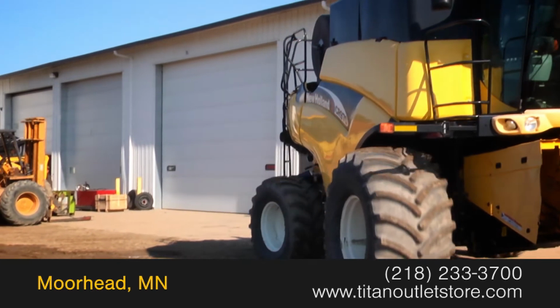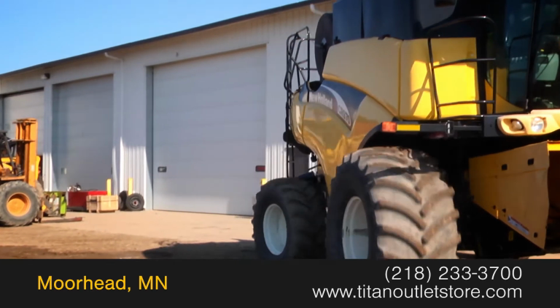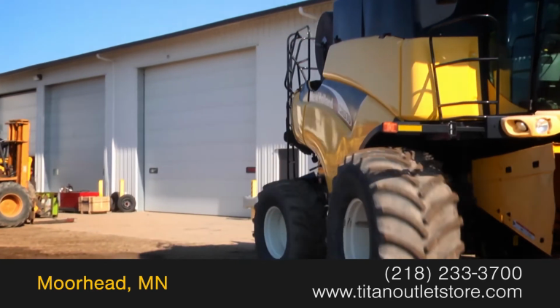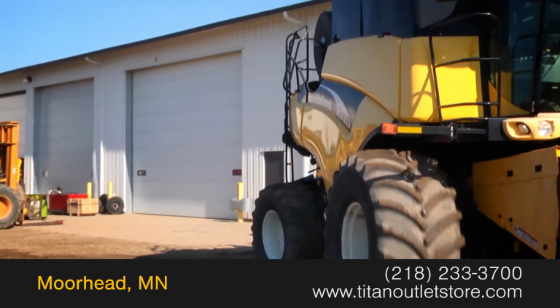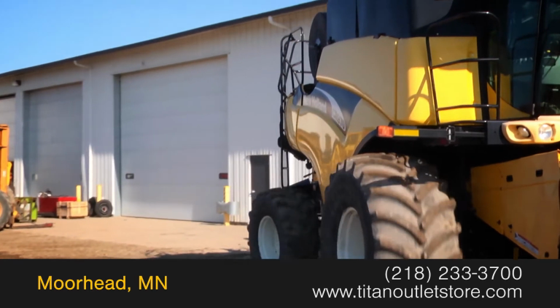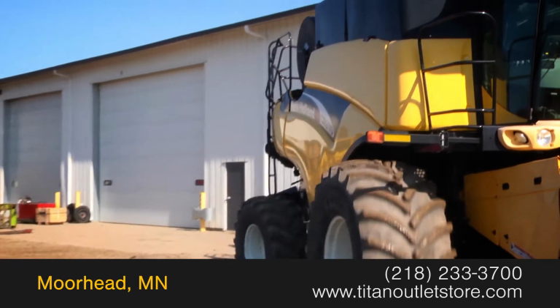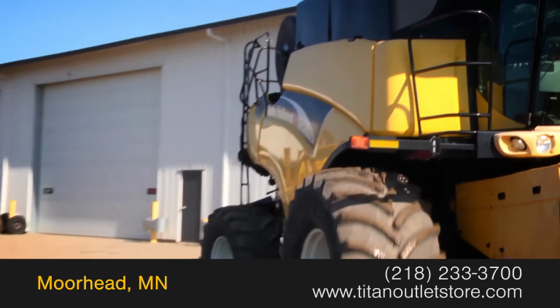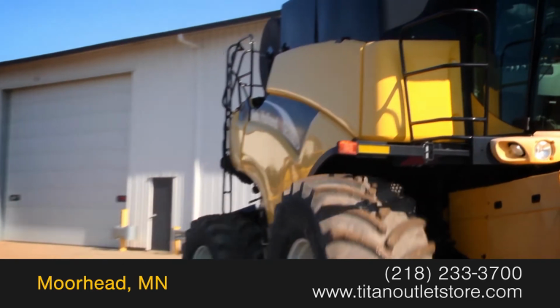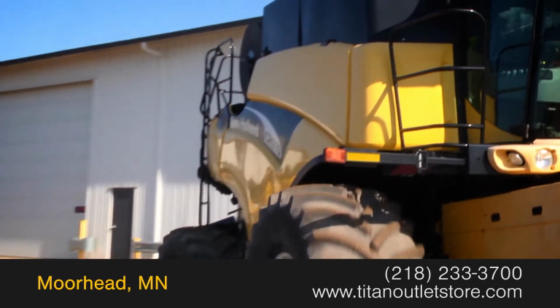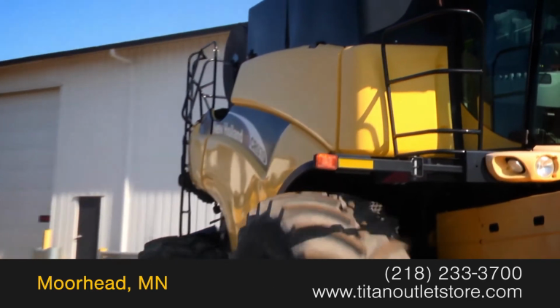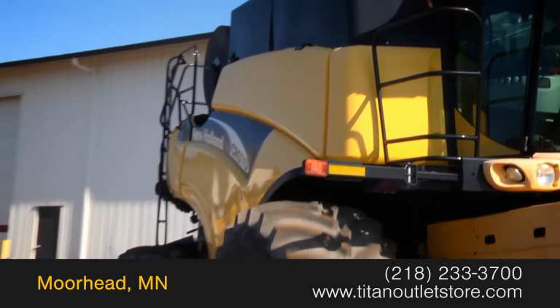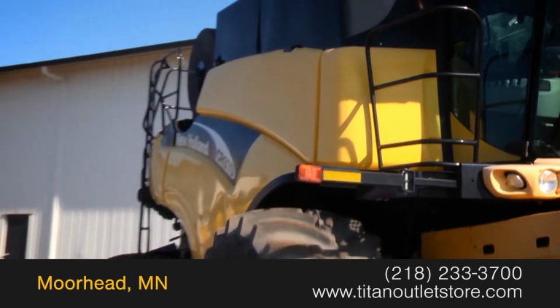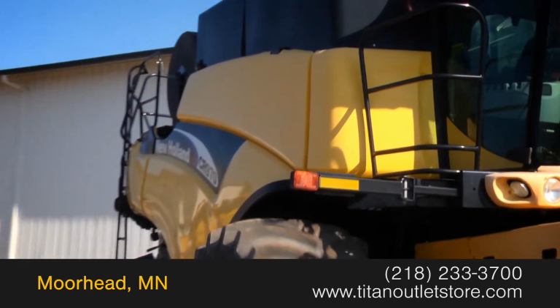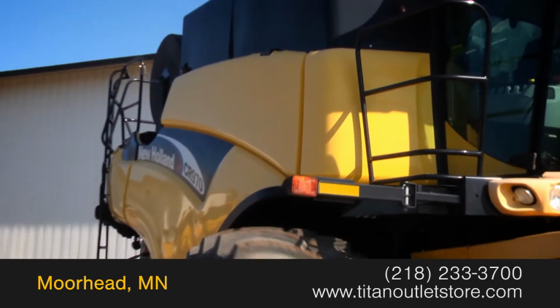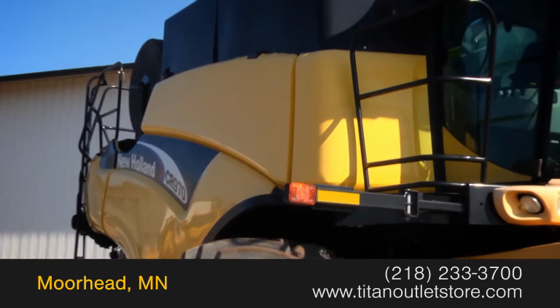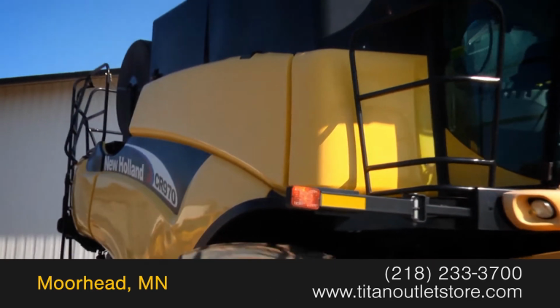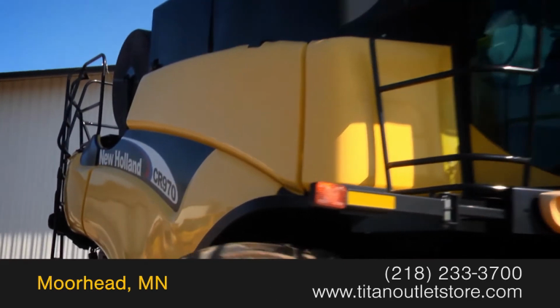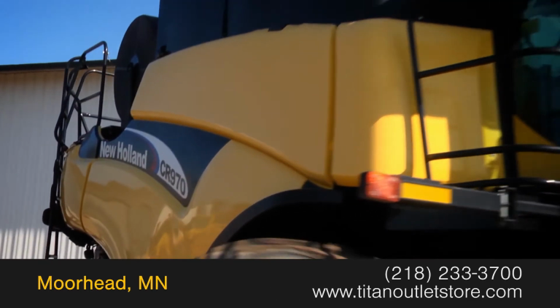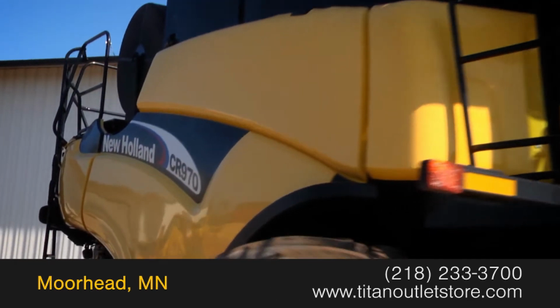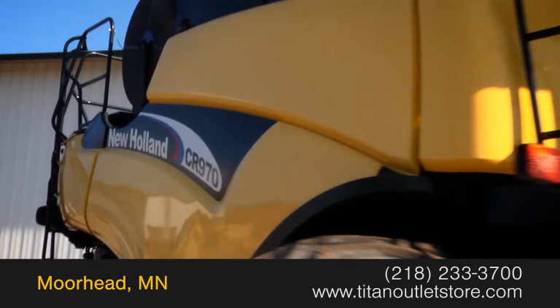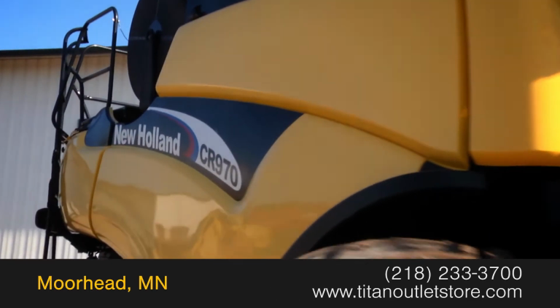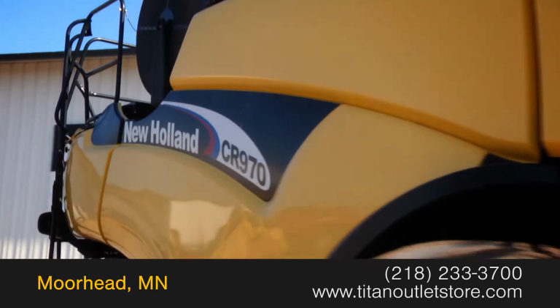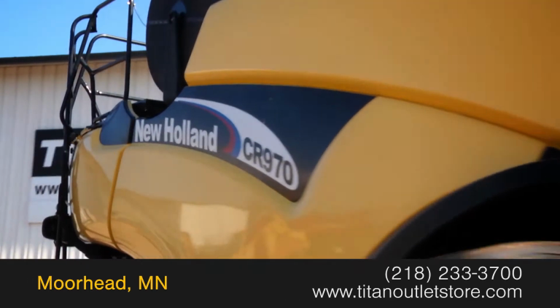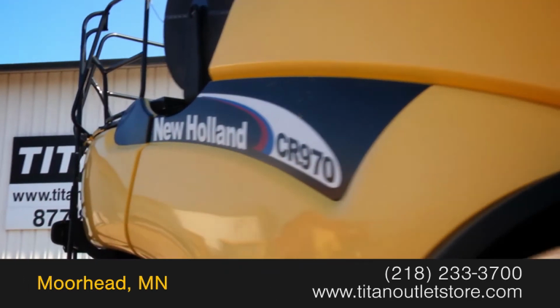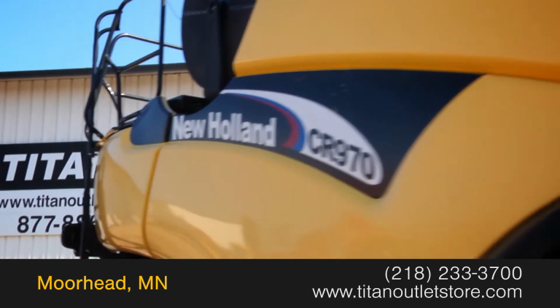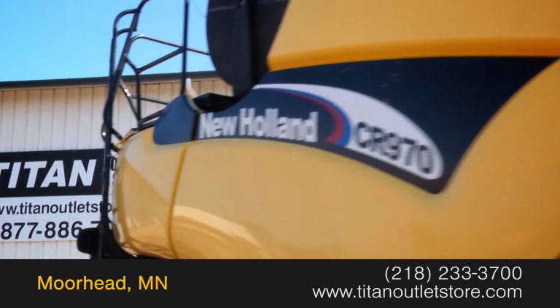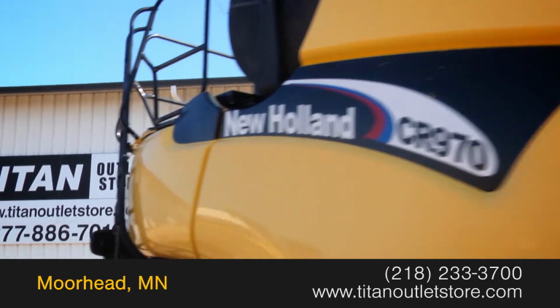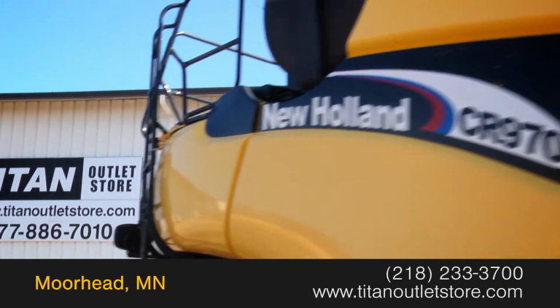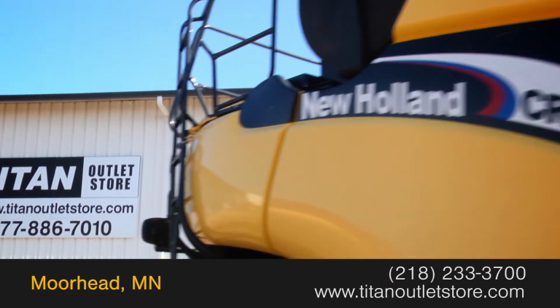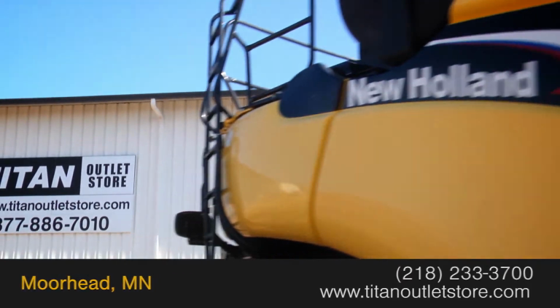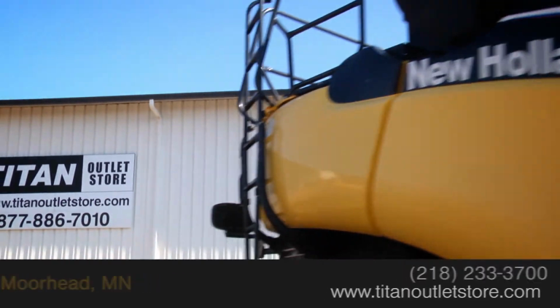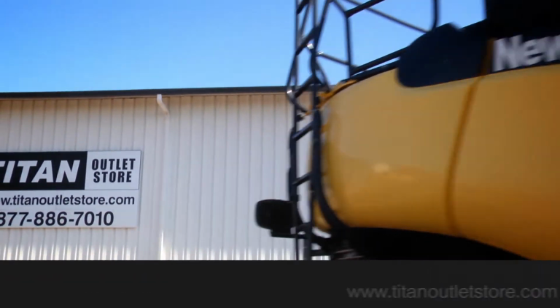For more information on this New Holland CR 970, contact our sales team at the Titan Outlet Store. To view more equipment videos, check out and subscribe to our YouTube channel.